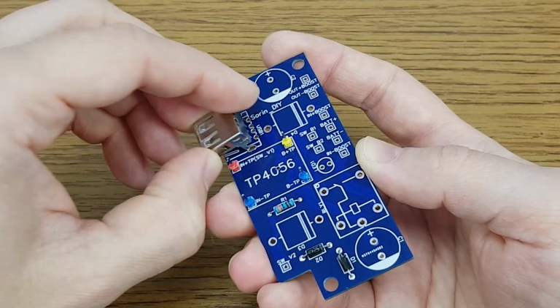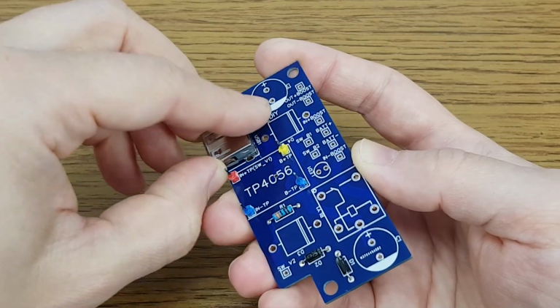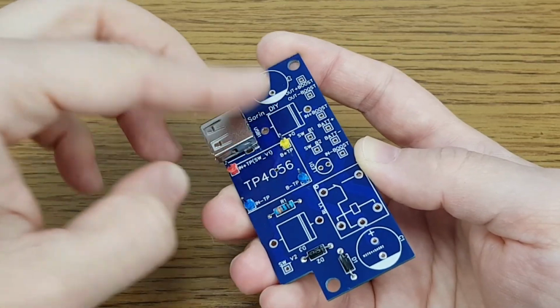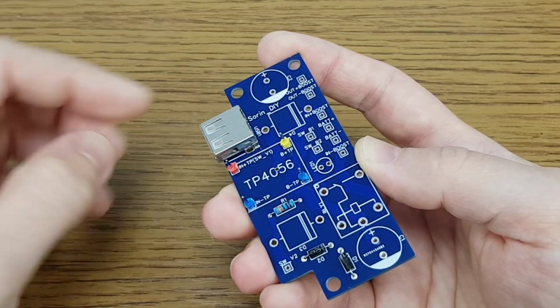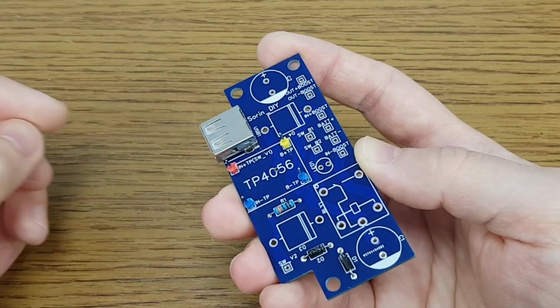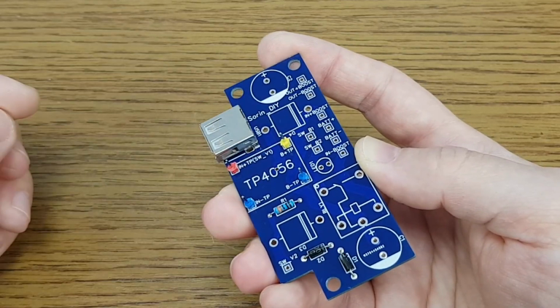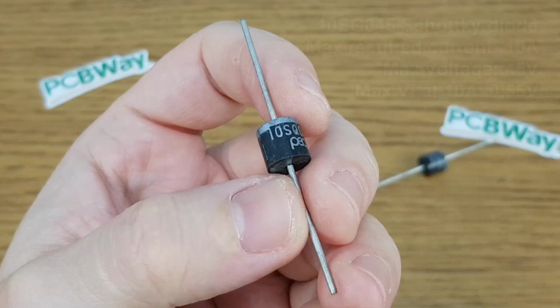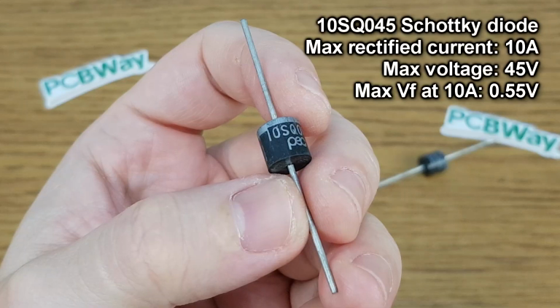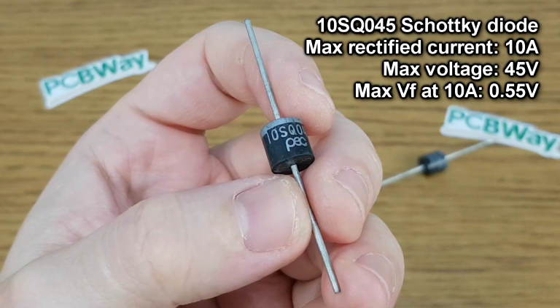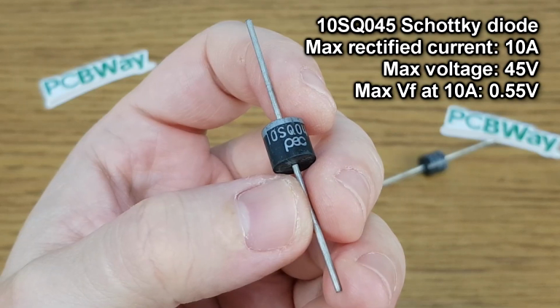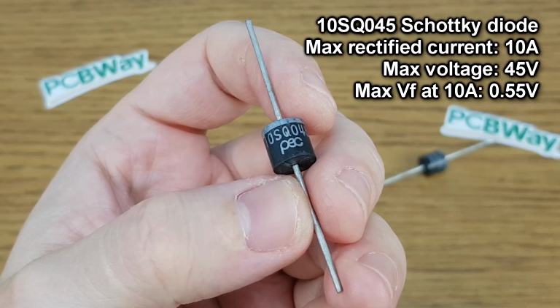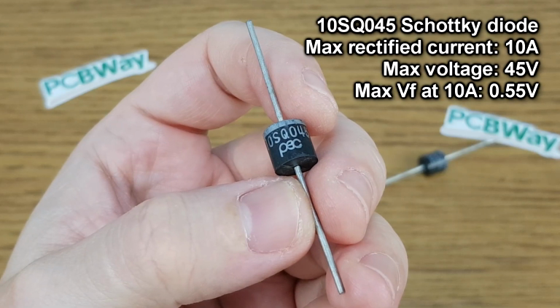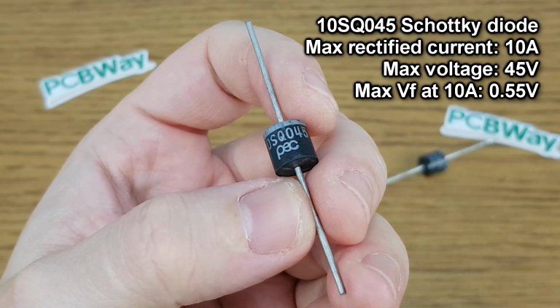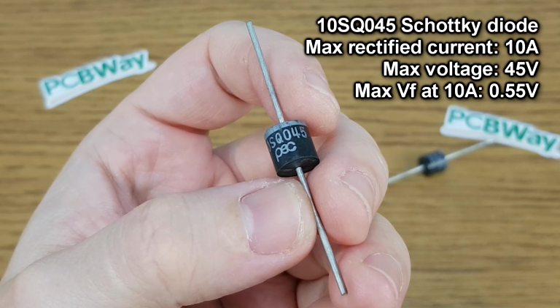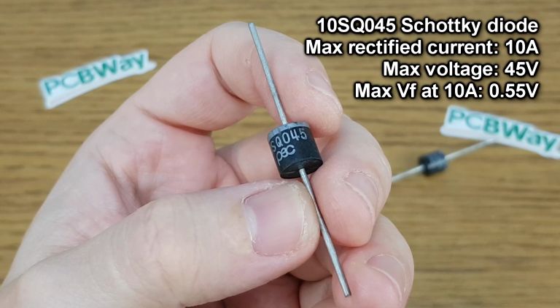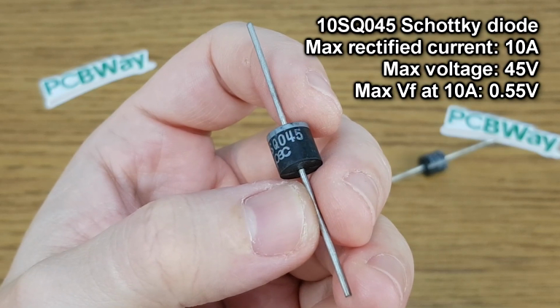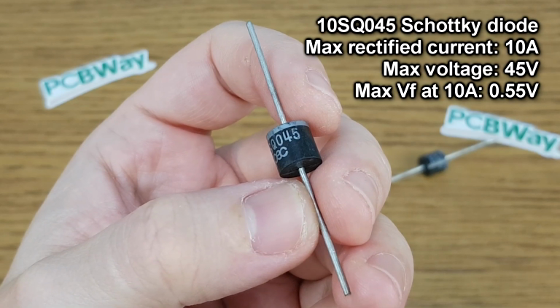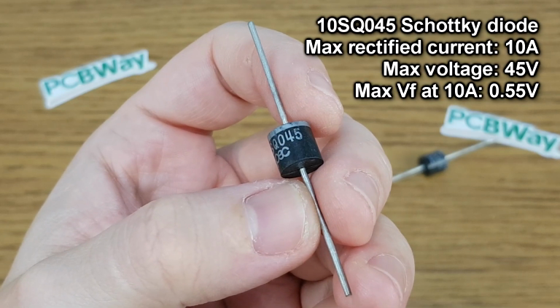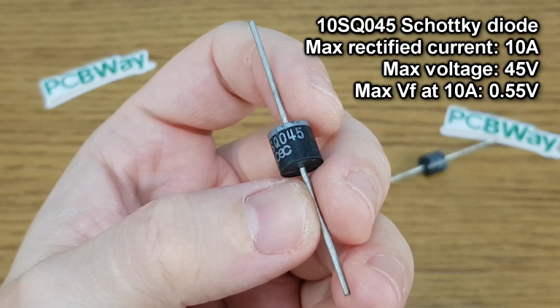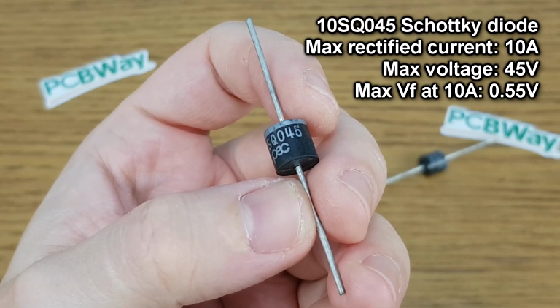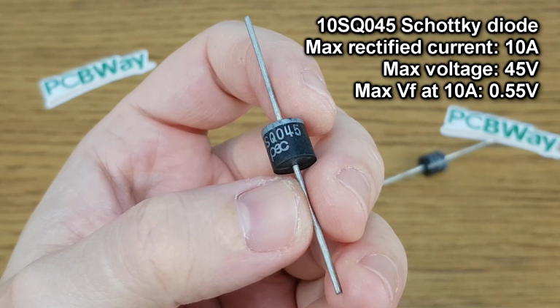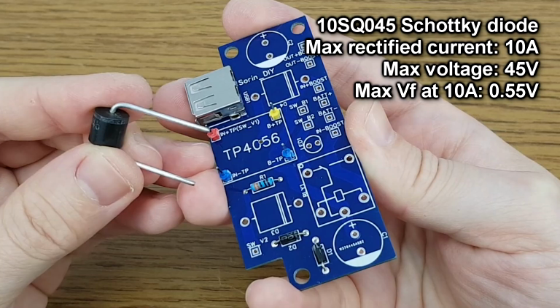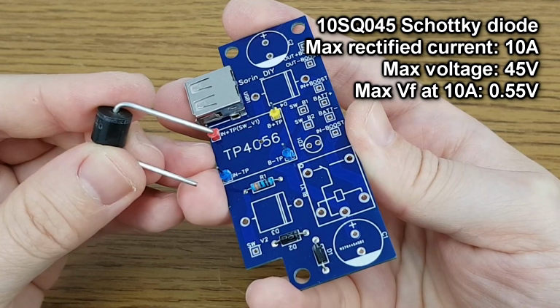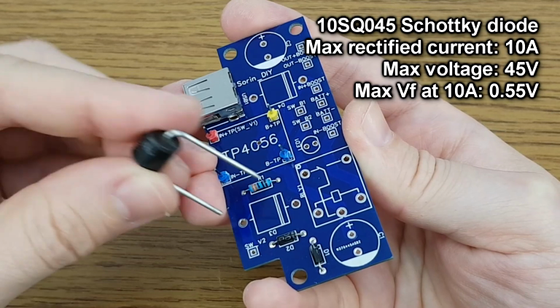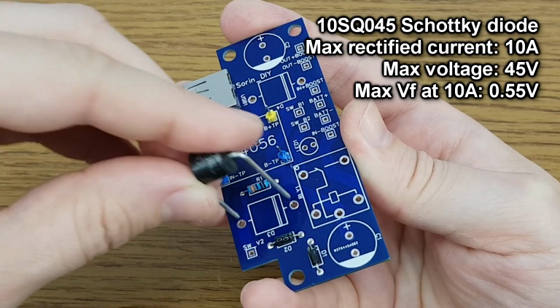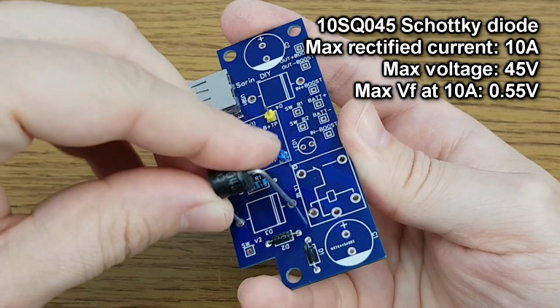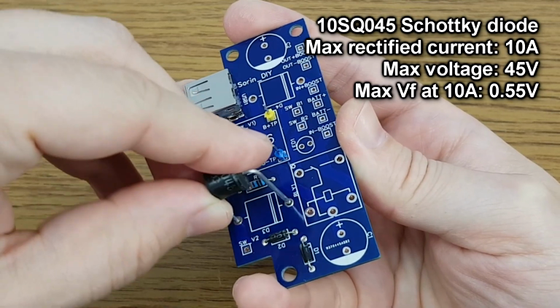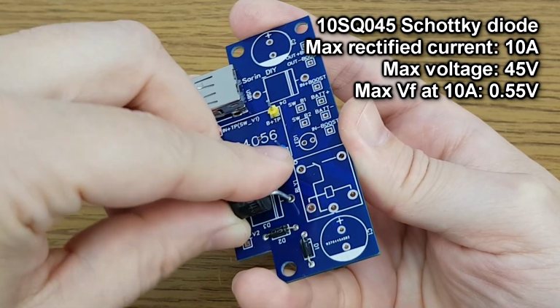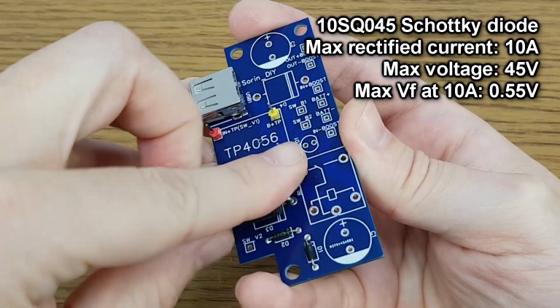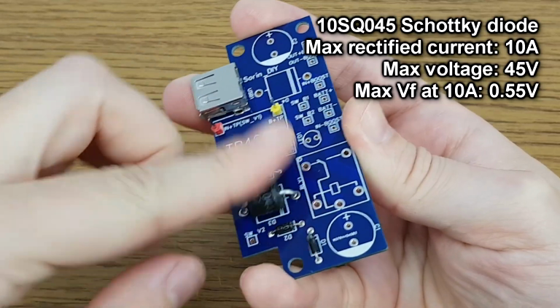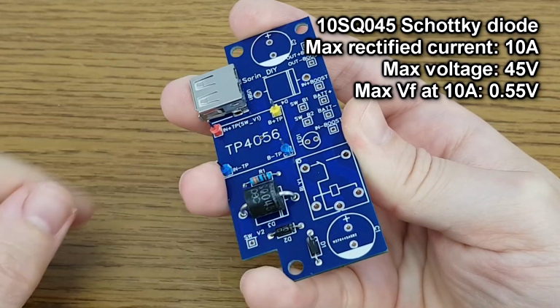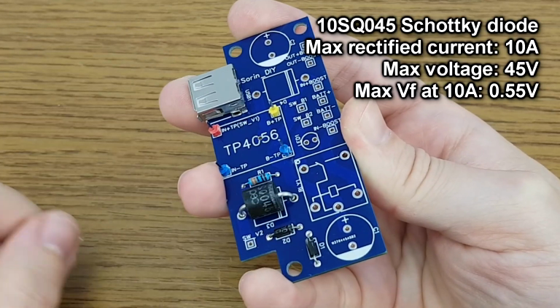For this powerful UPS I will use components that can handle a higher current — for example, this 10A Schottky diode.